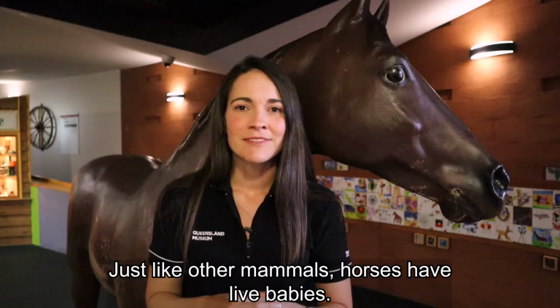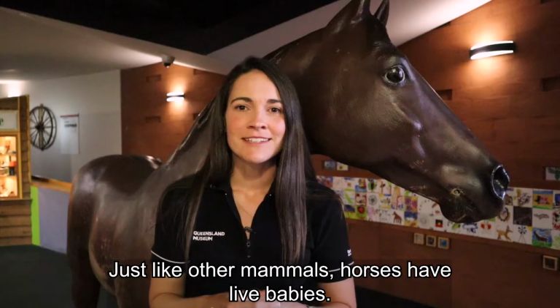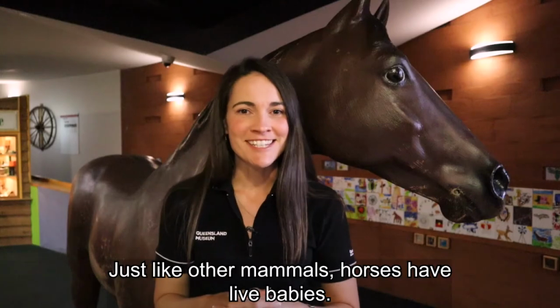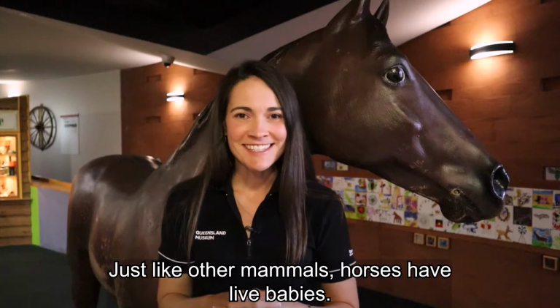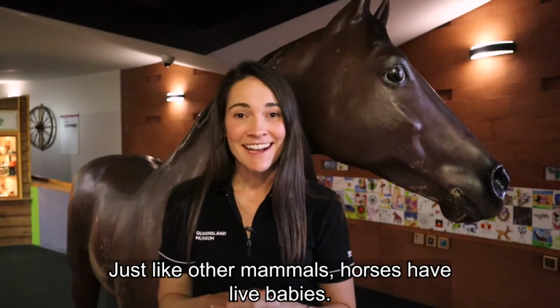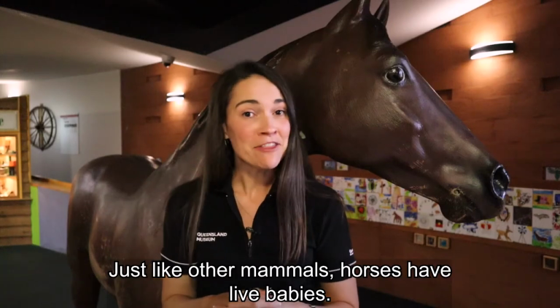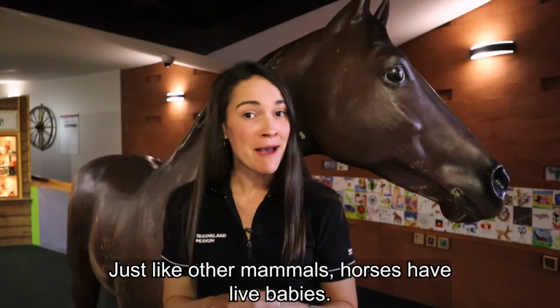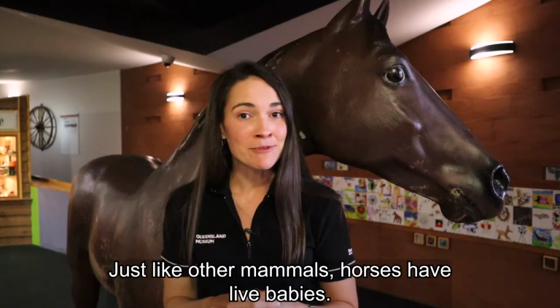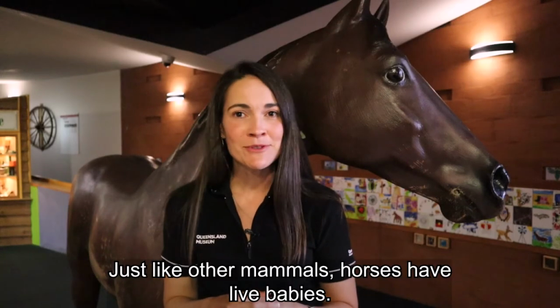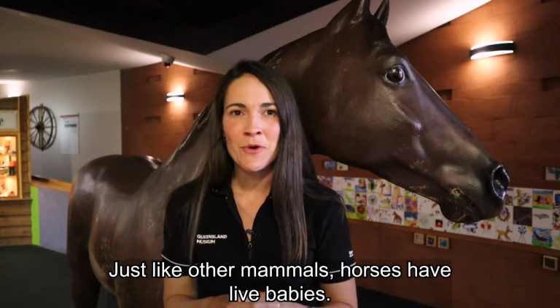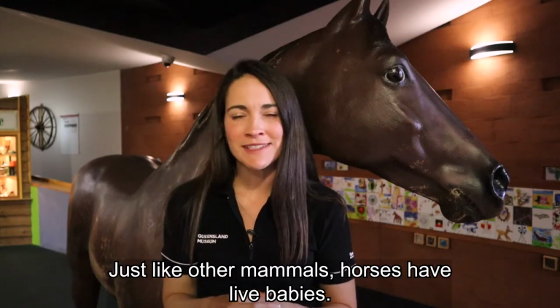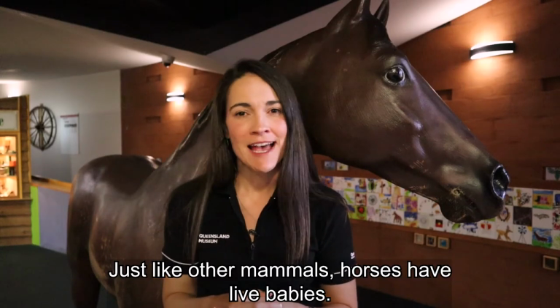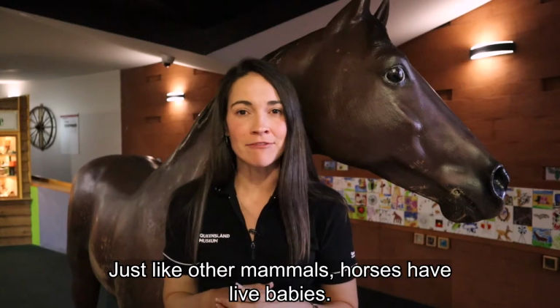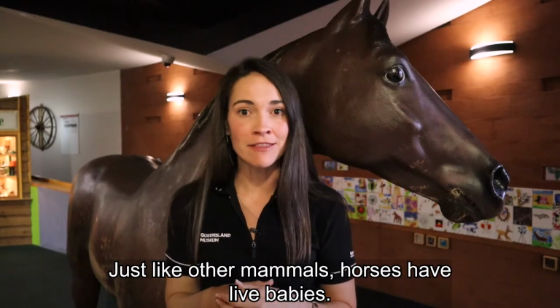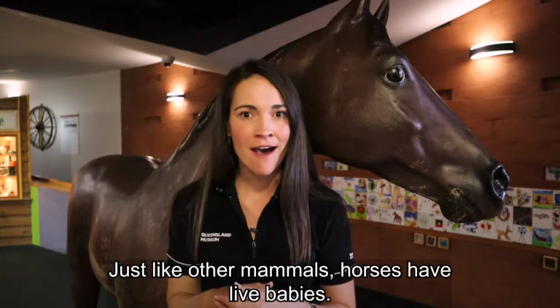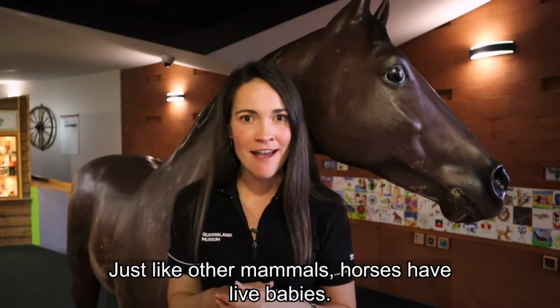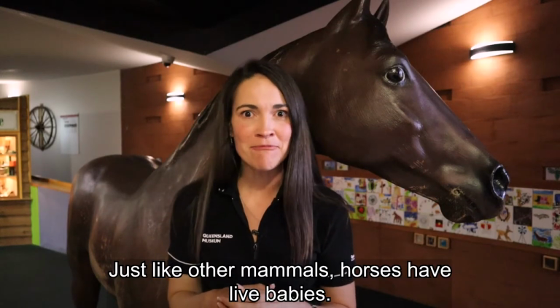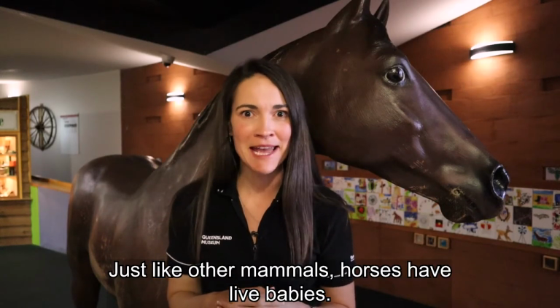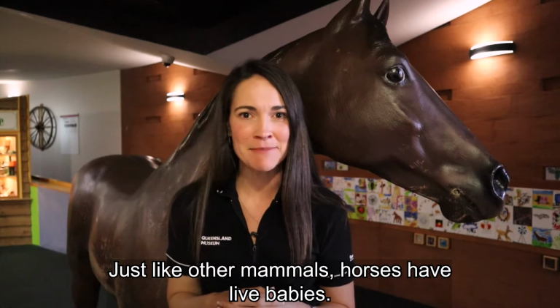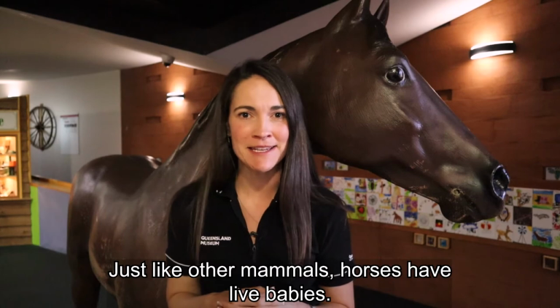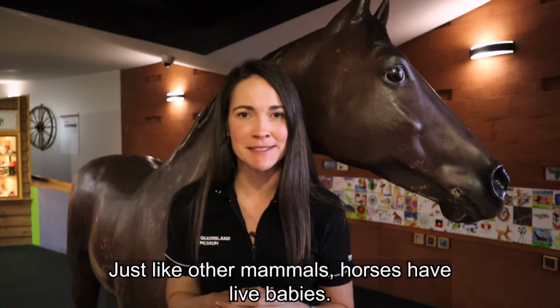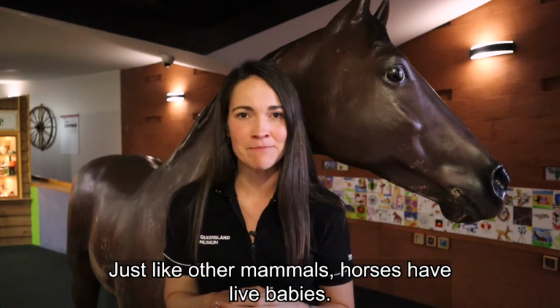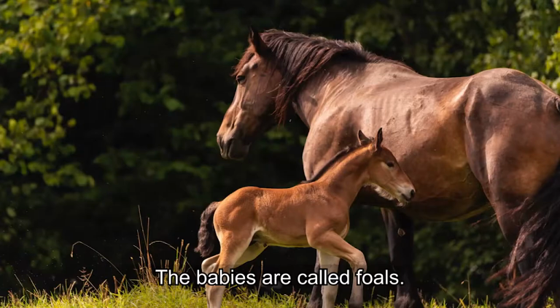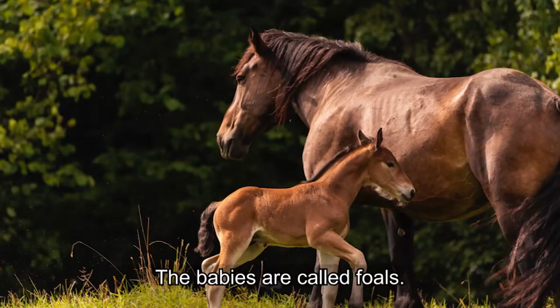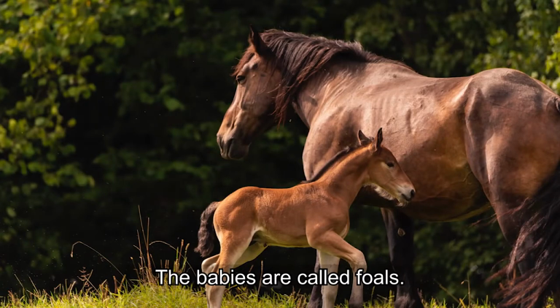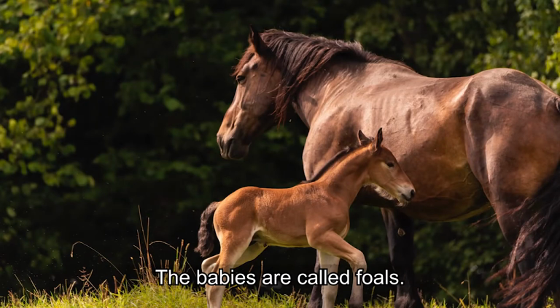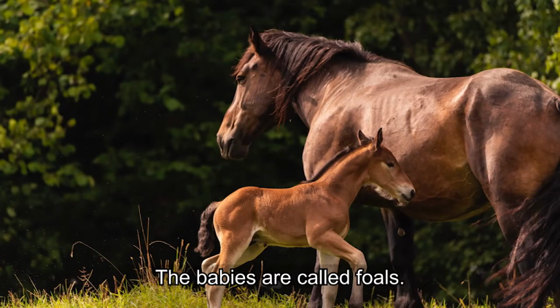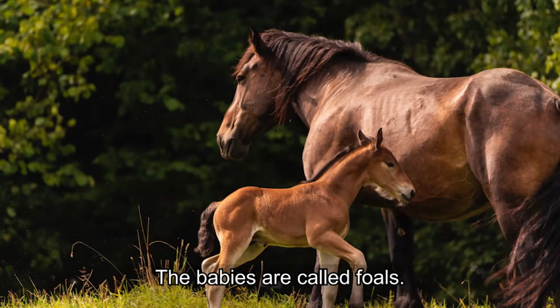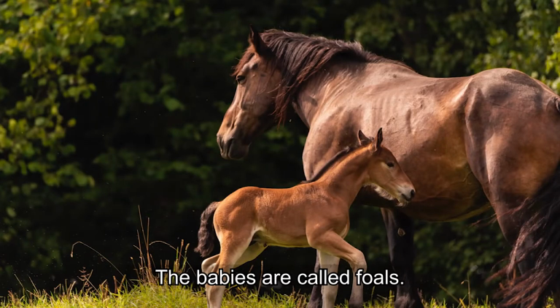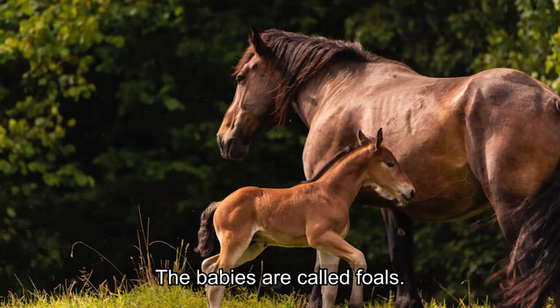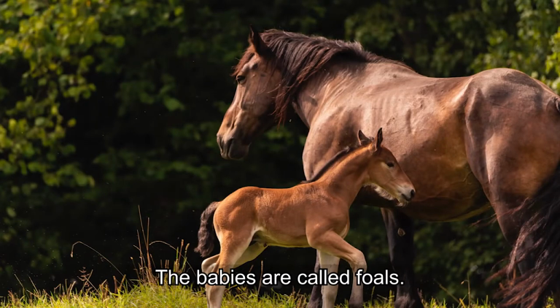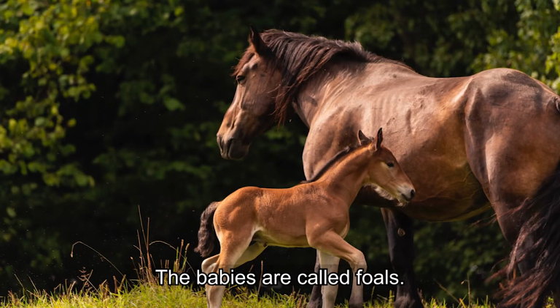Just like other mammals, horses have live babies. The babies are called foals.